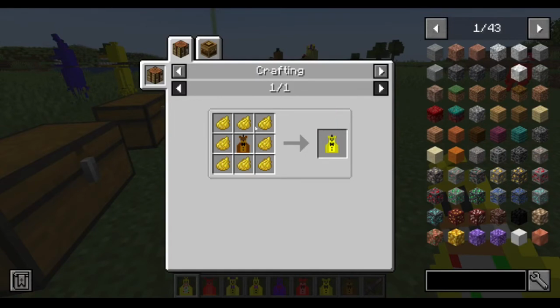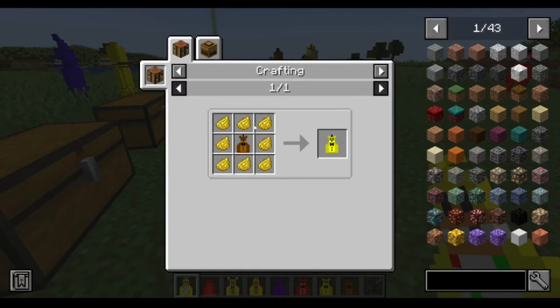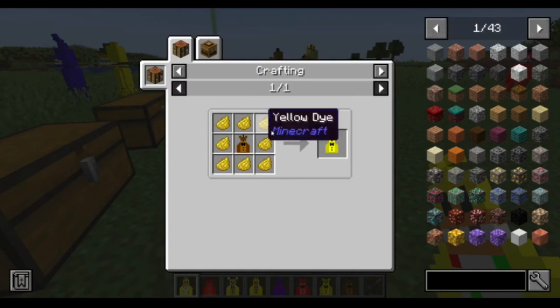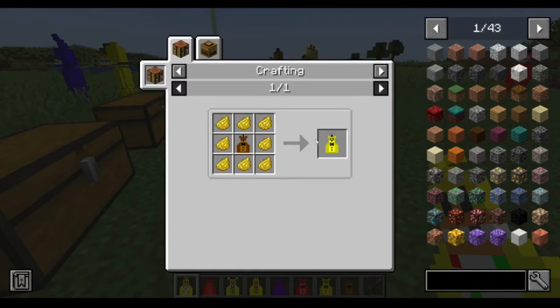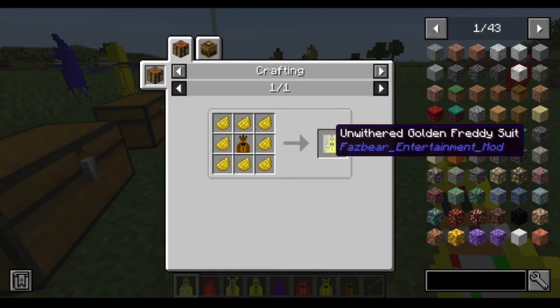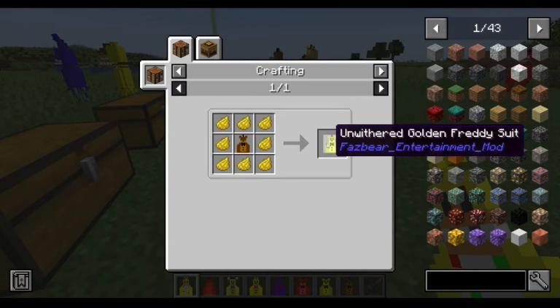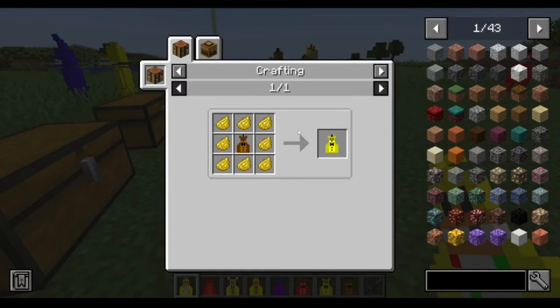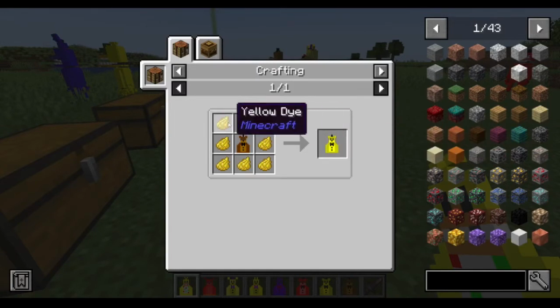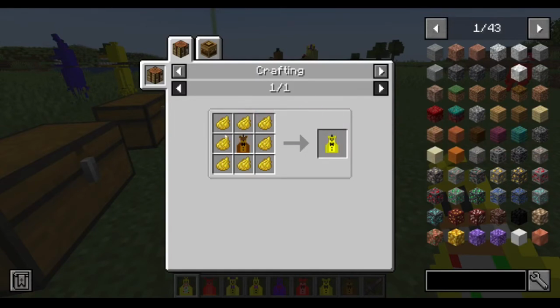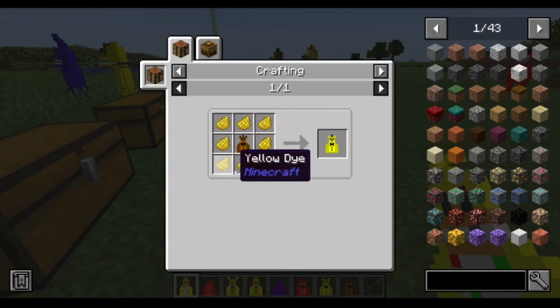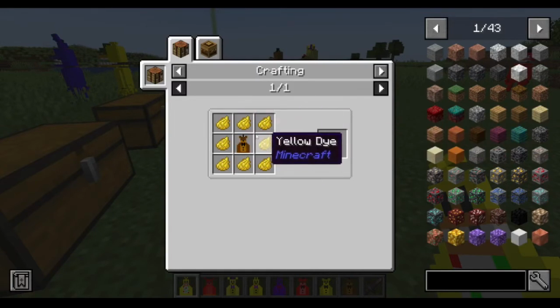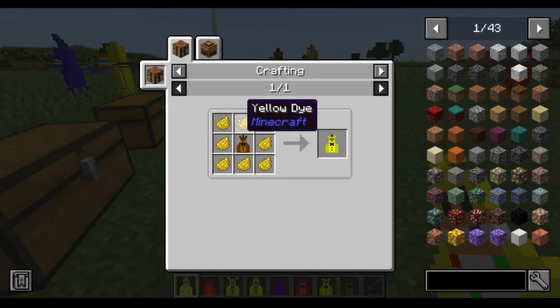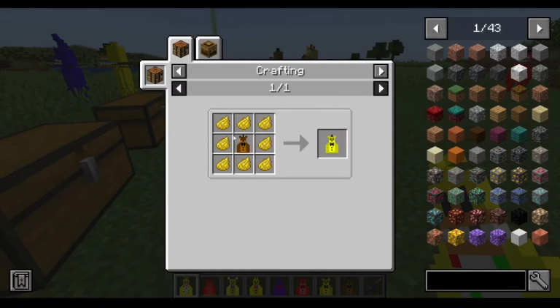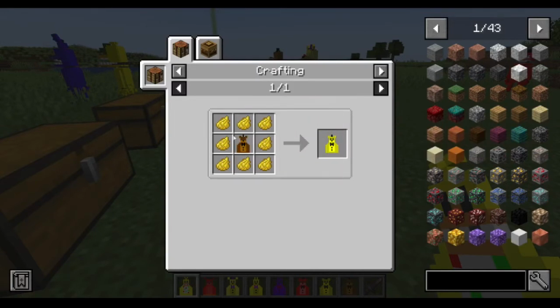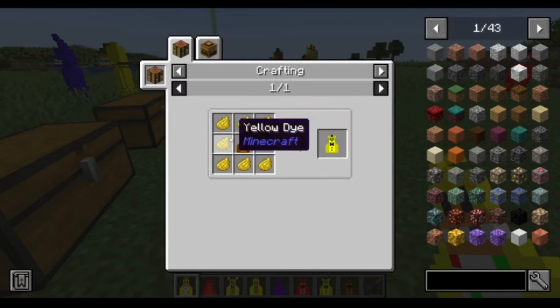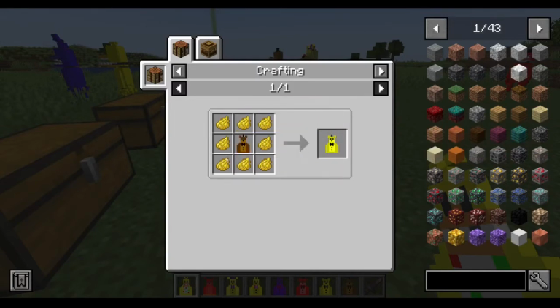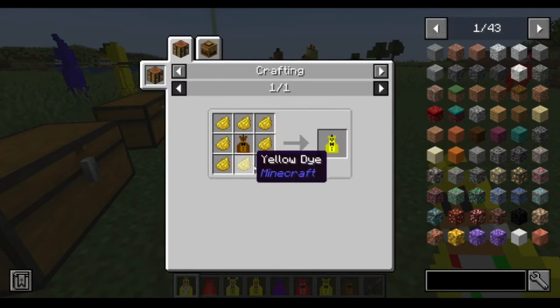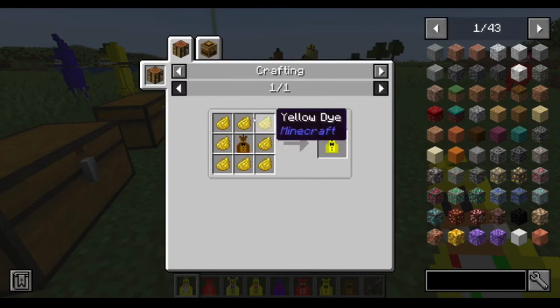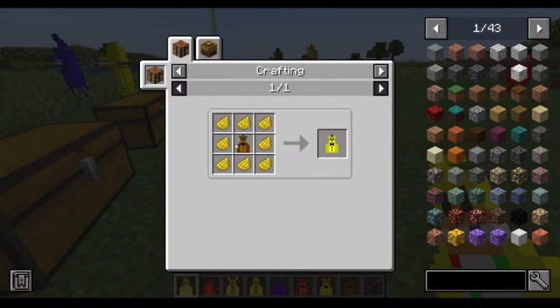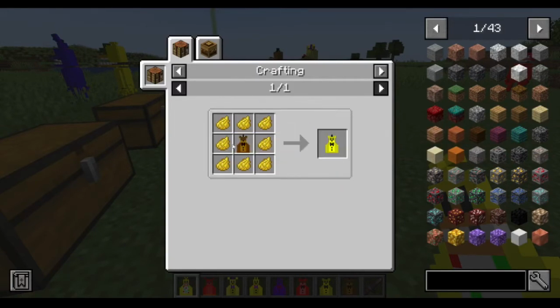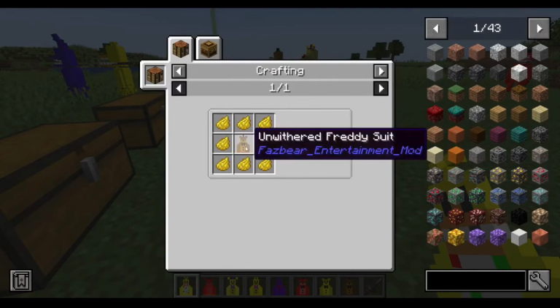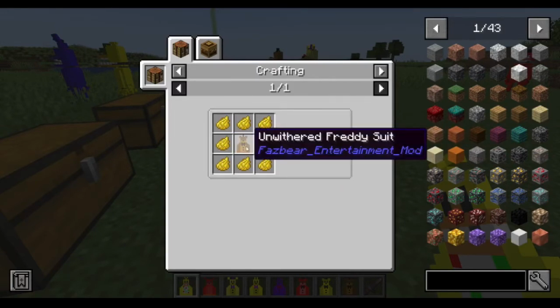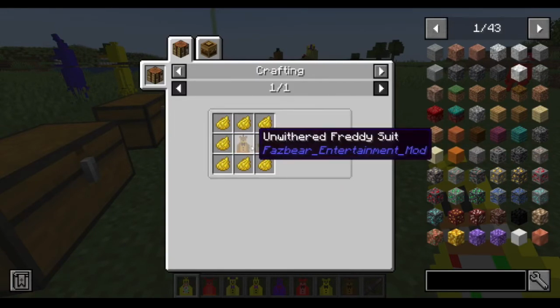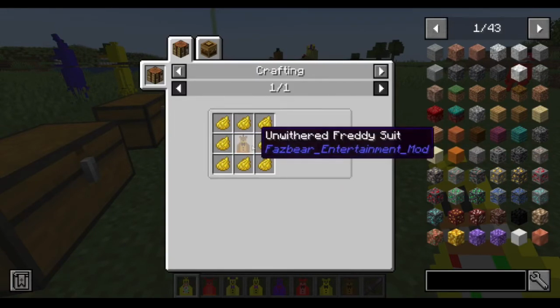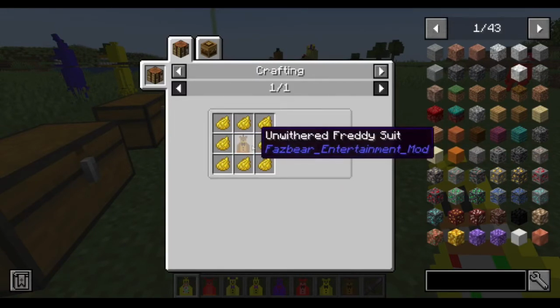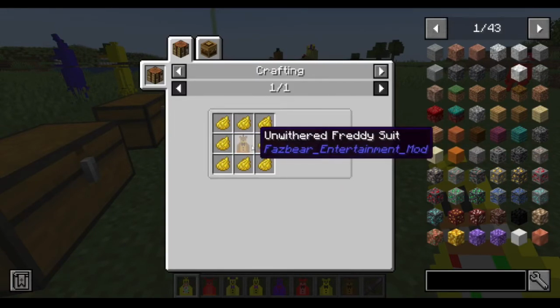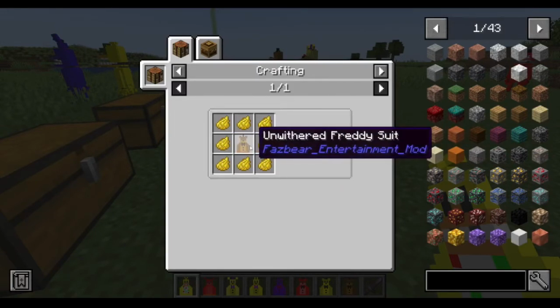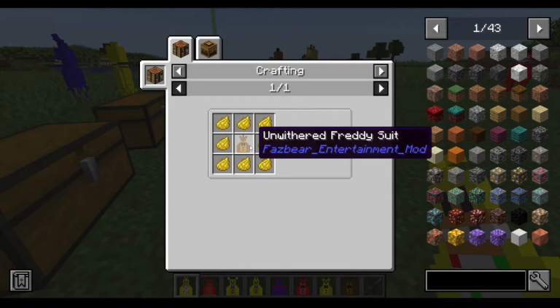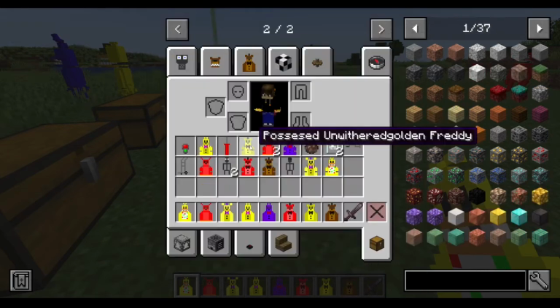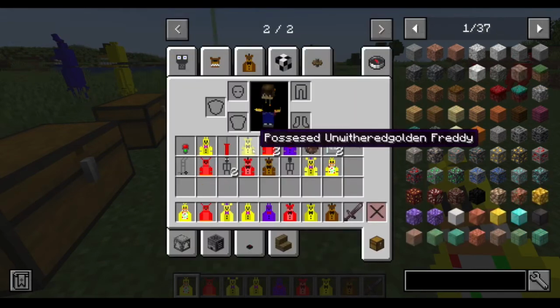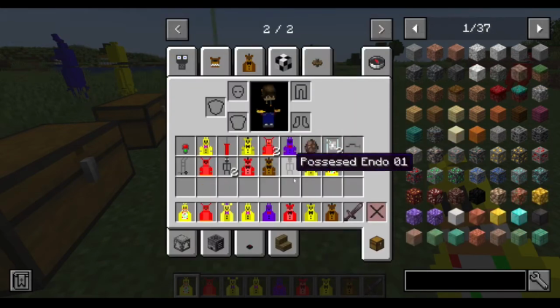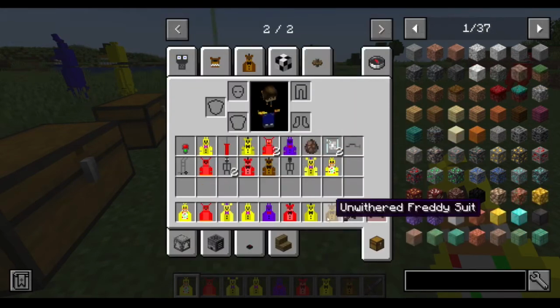The Golden Freddy suit is crafted with yellow dye and a Freddy suit.